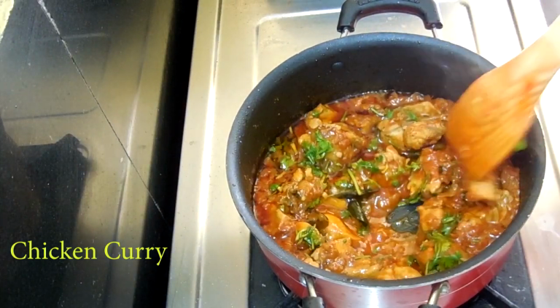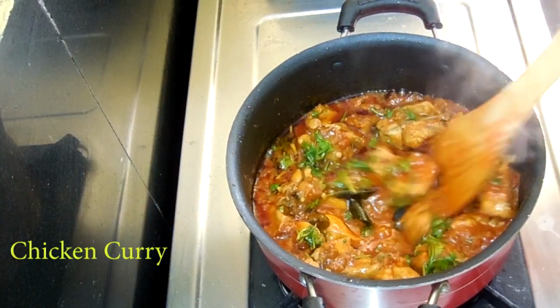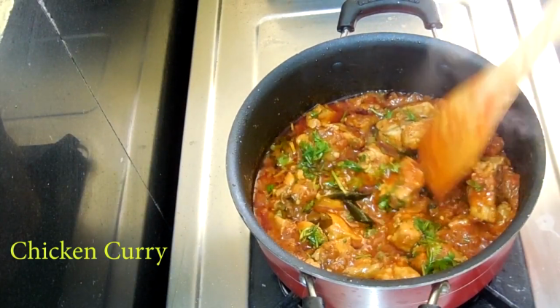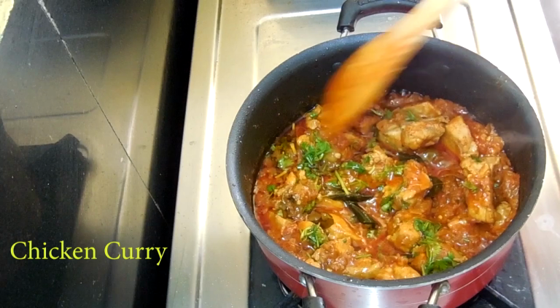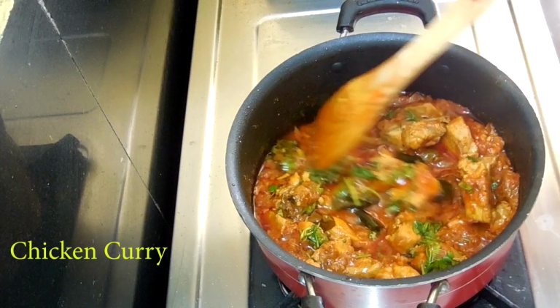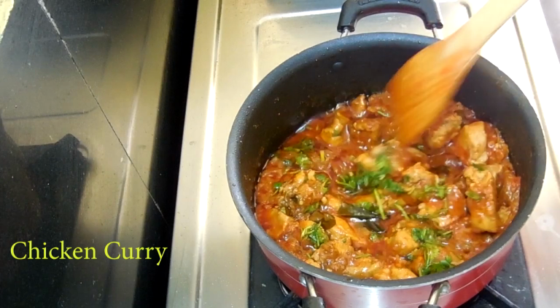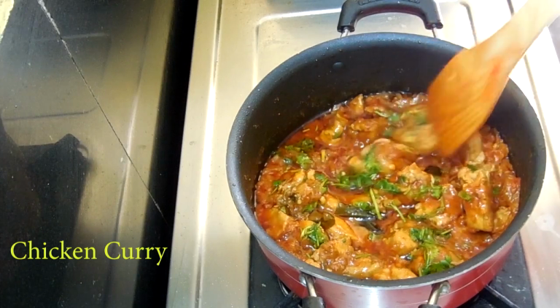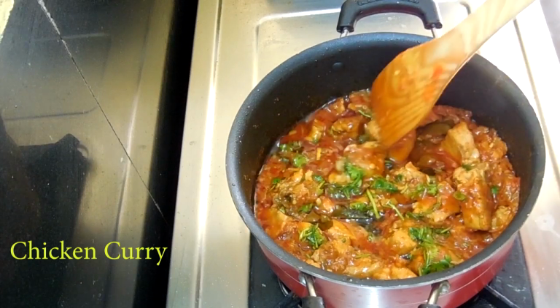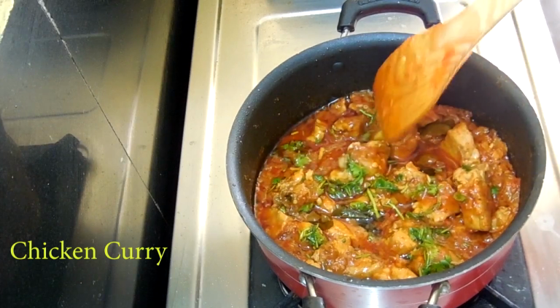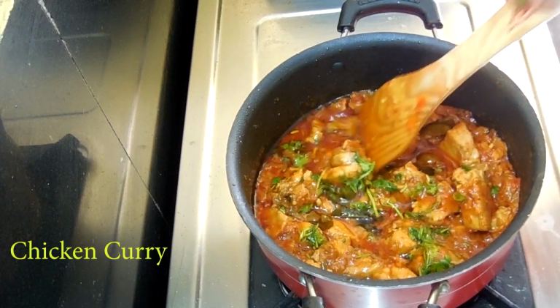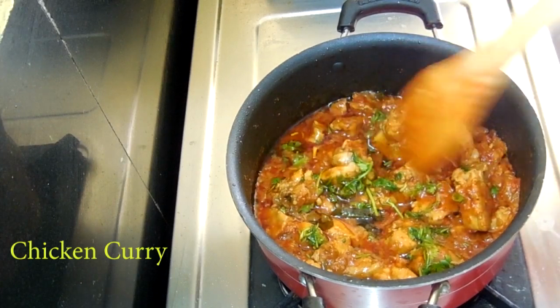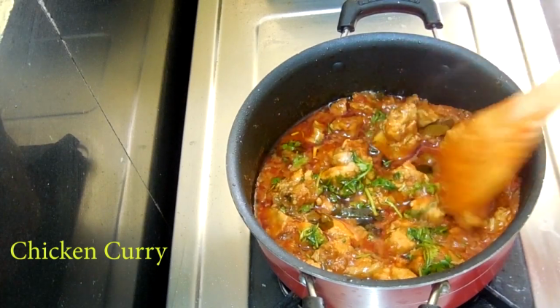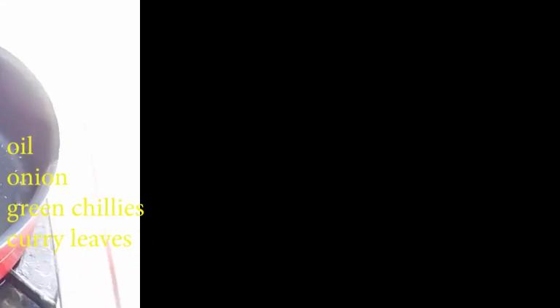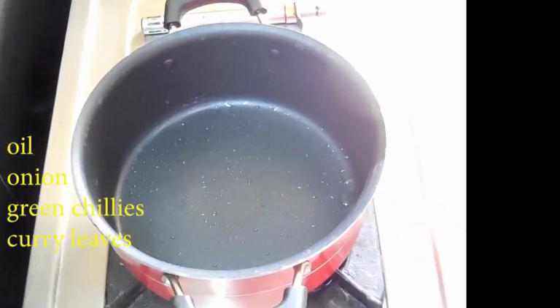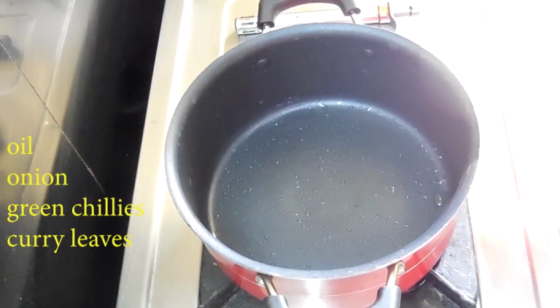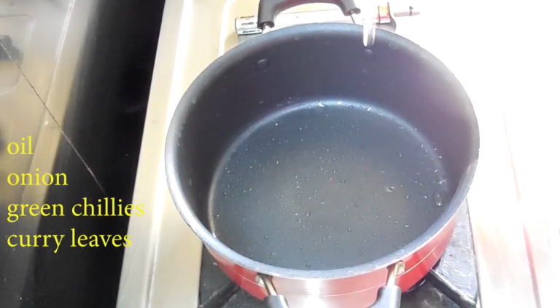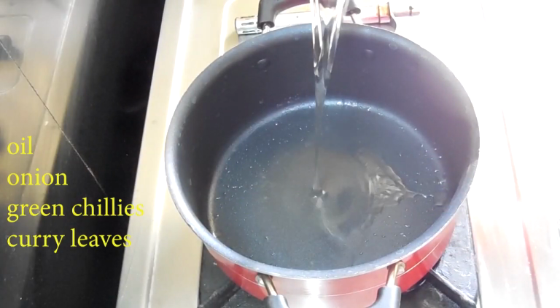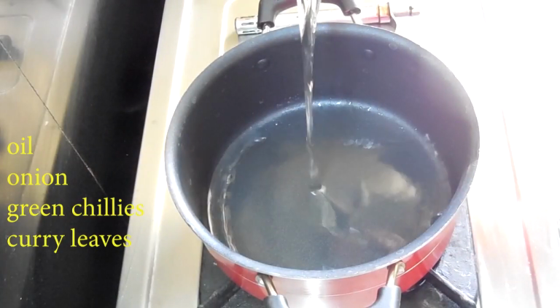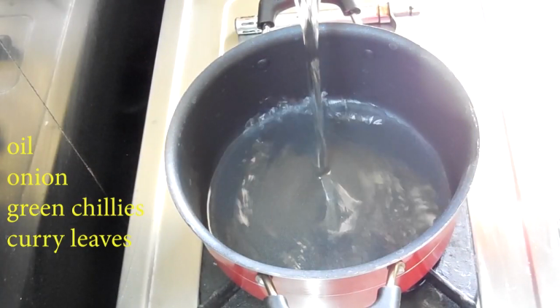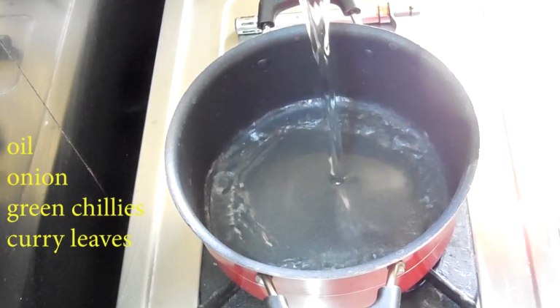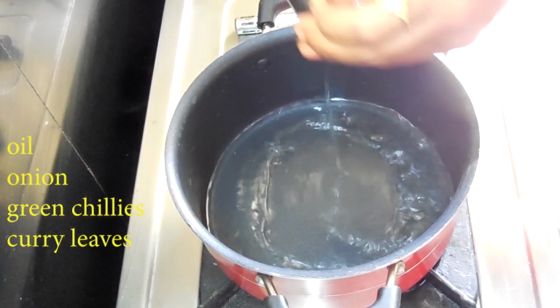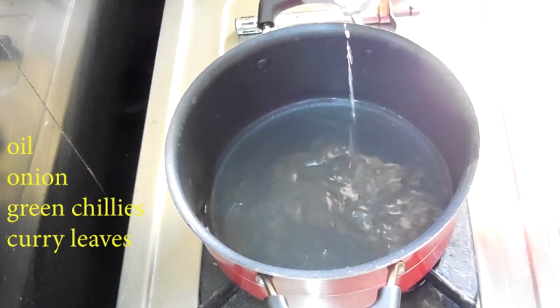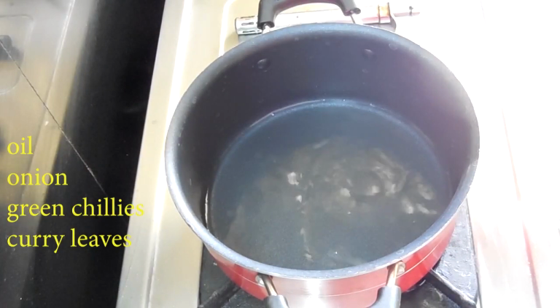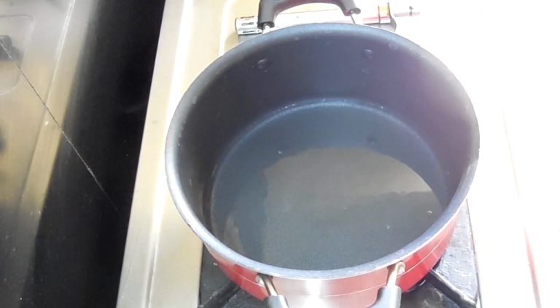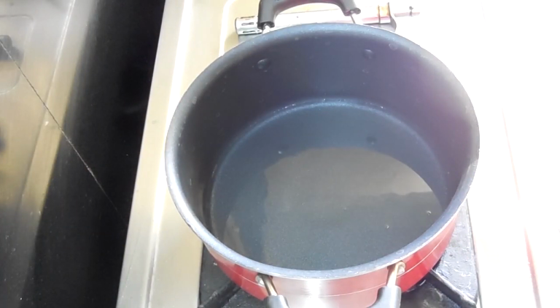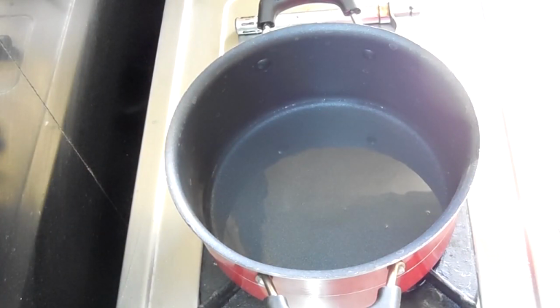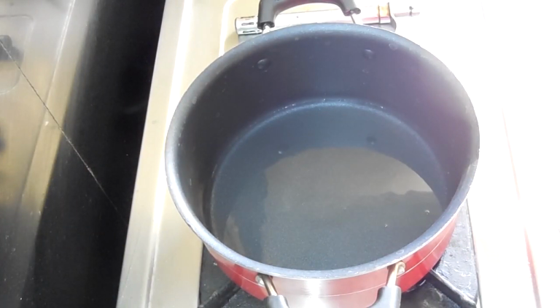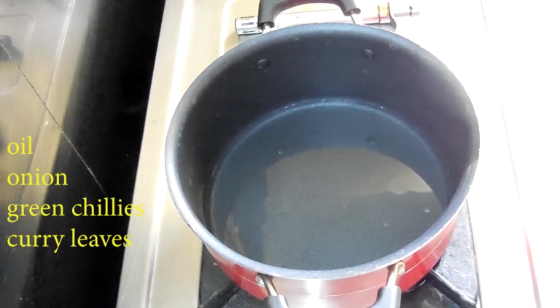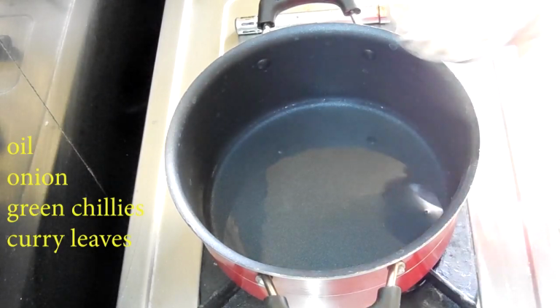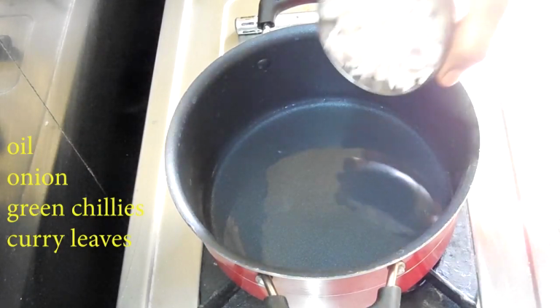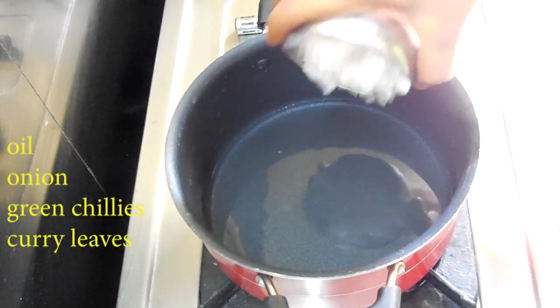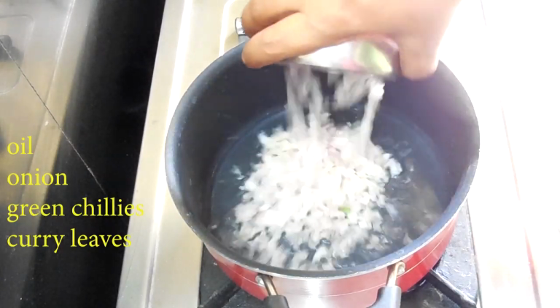First, put a pan. Put 5 tablespoons of oil in the pan.